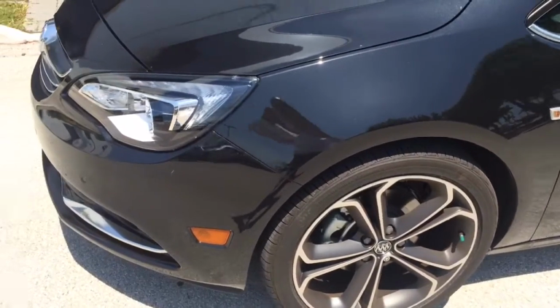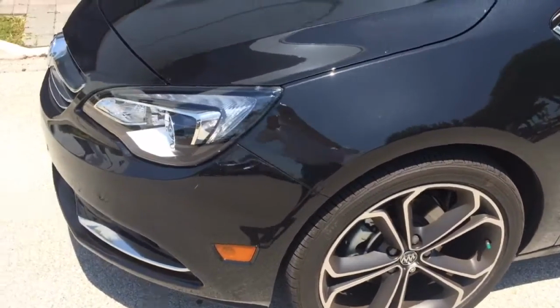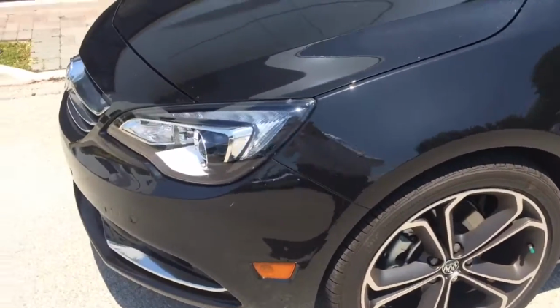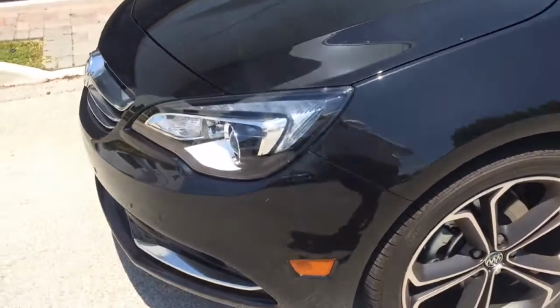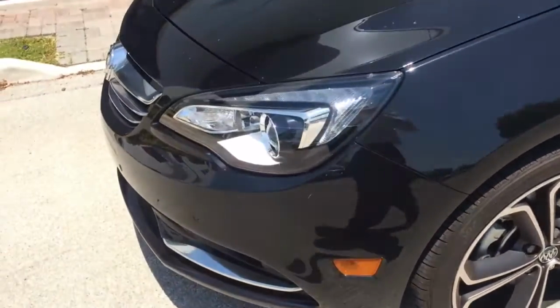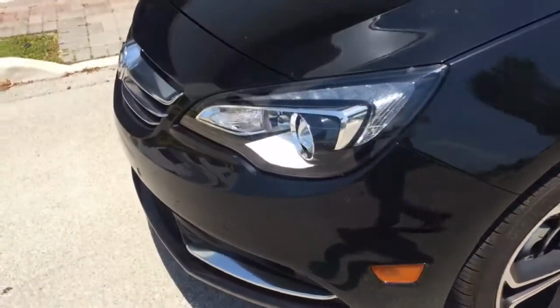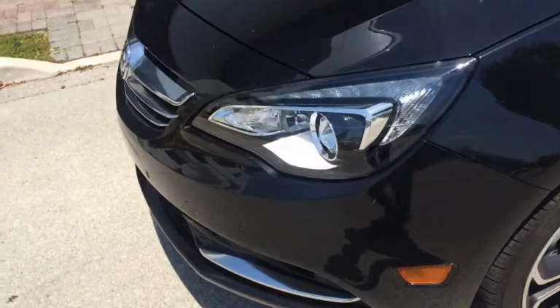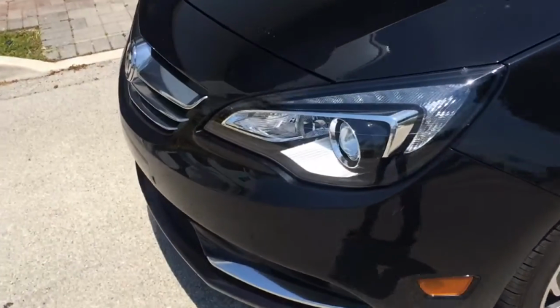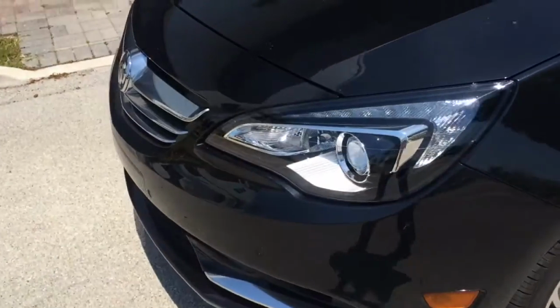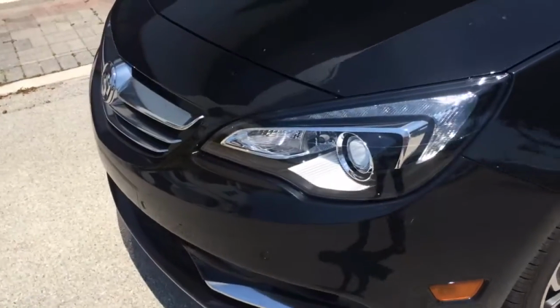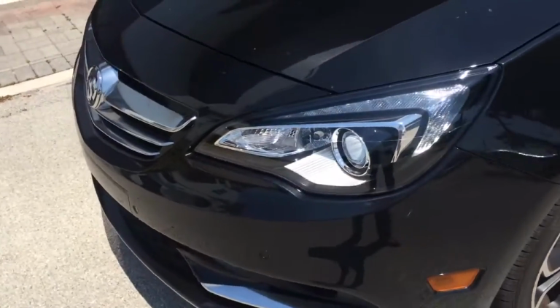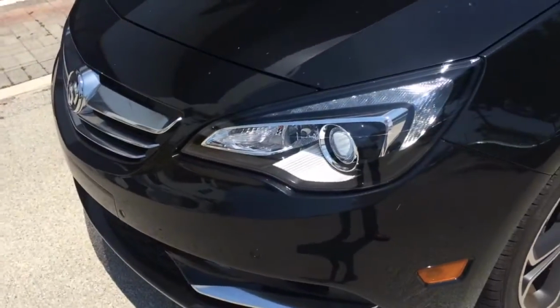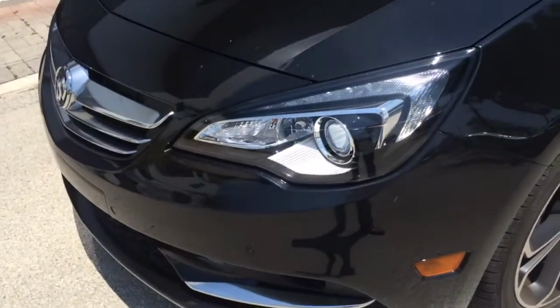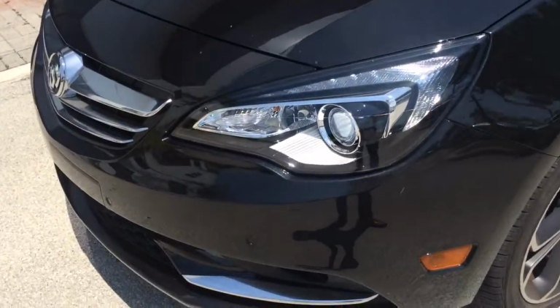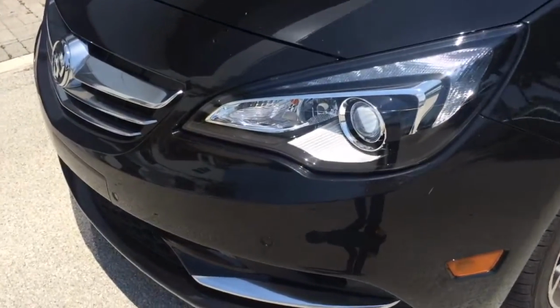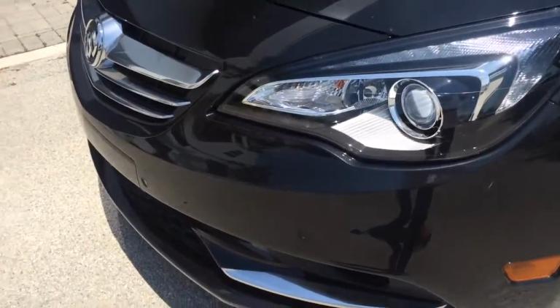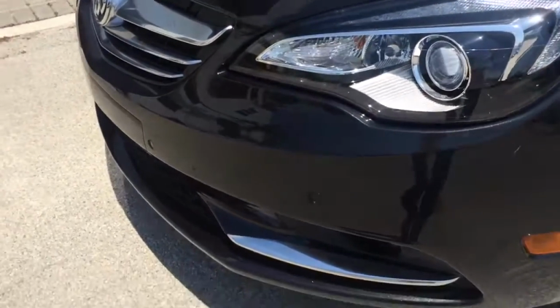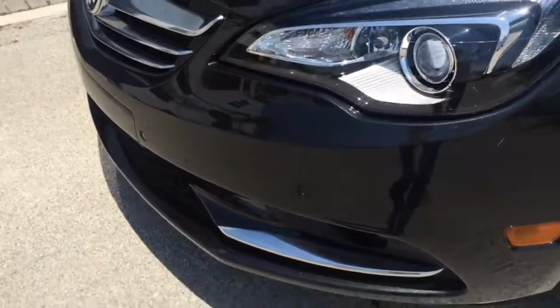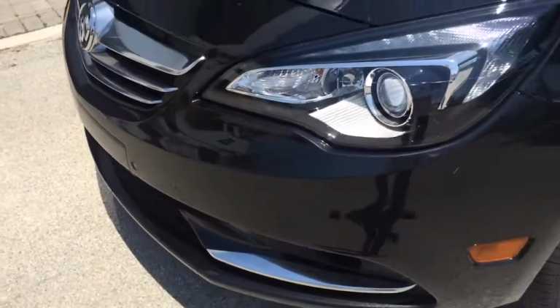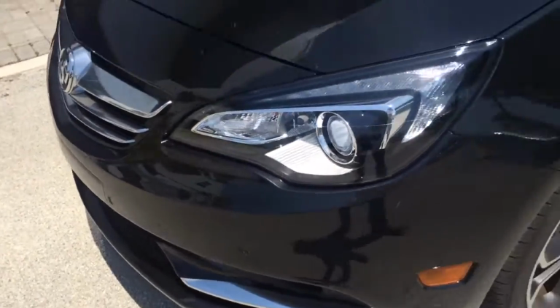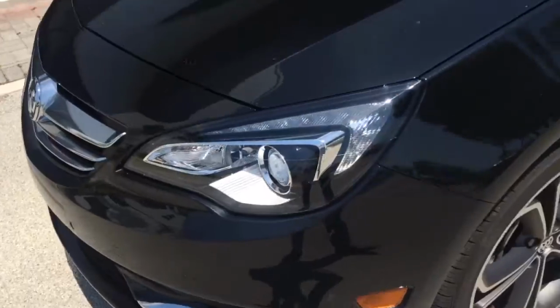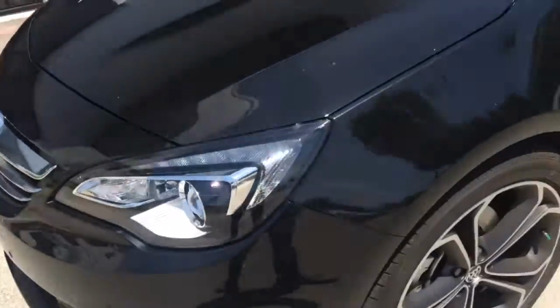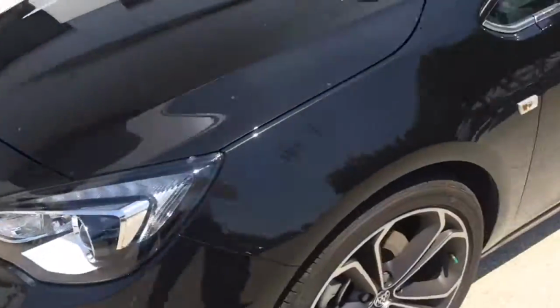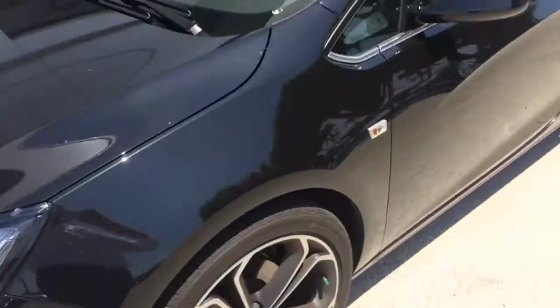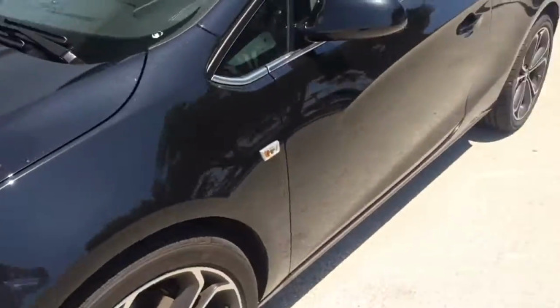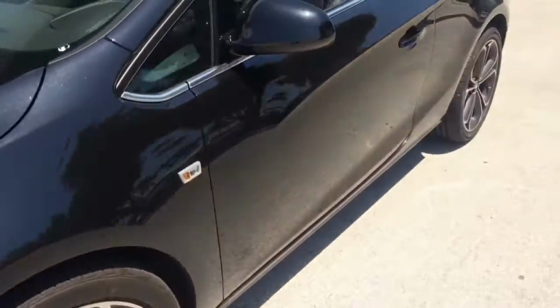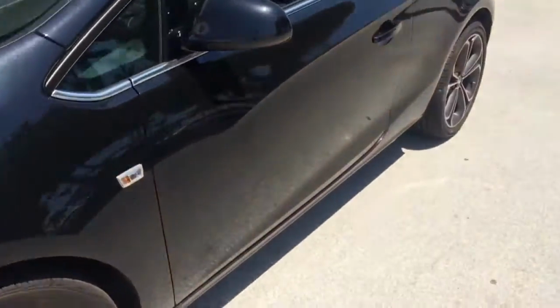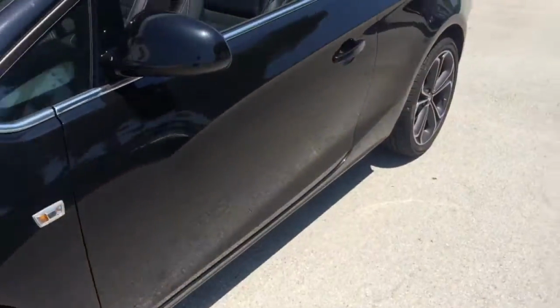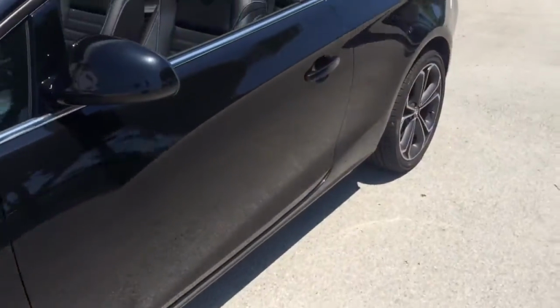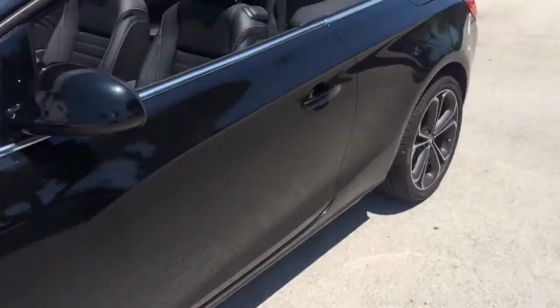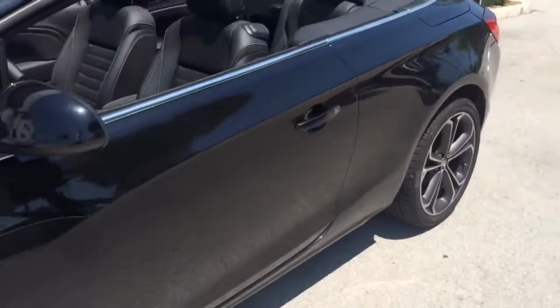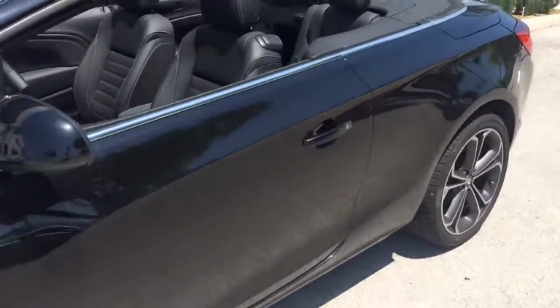The headlights are self-leveling. There are parking sensors in the front as well as in the back, with a backup camera.